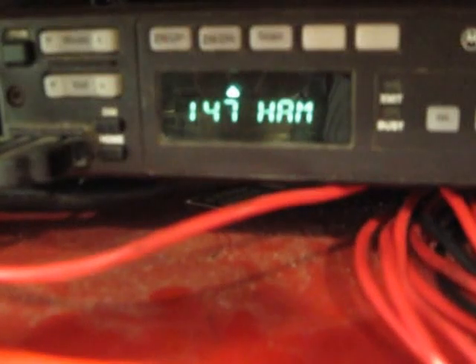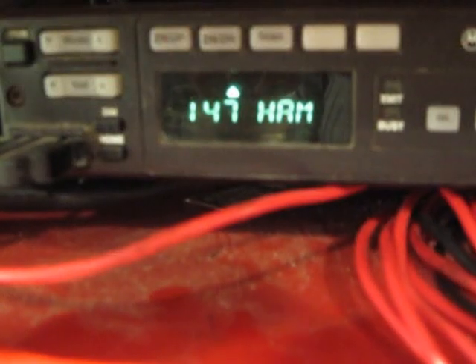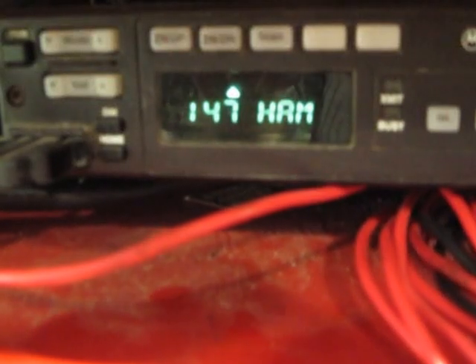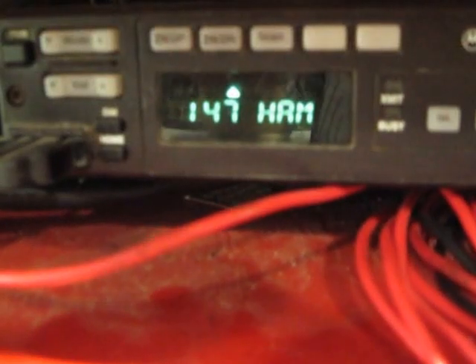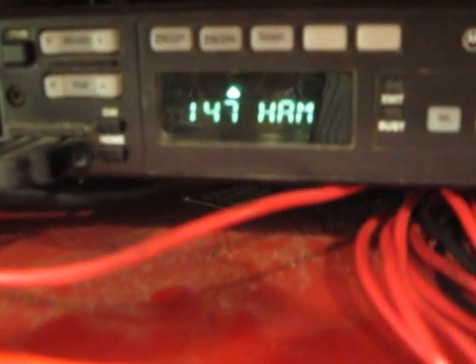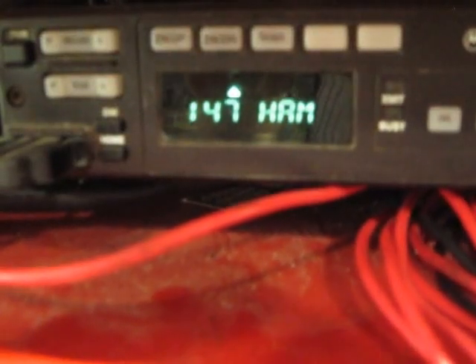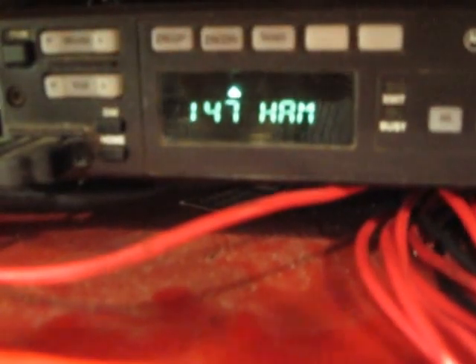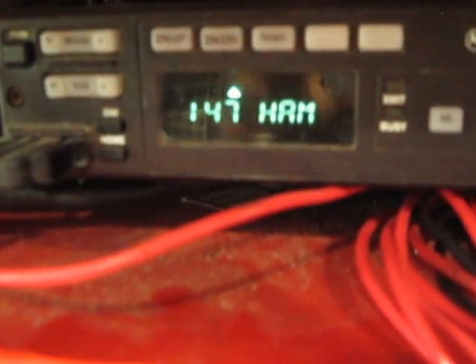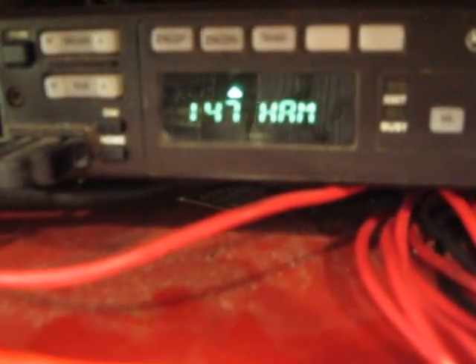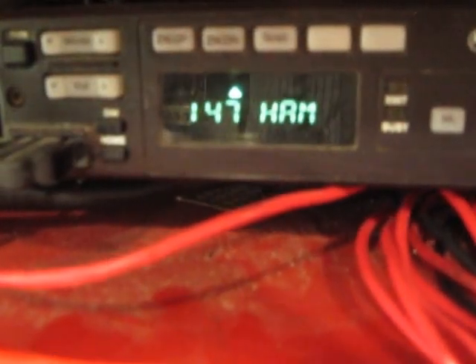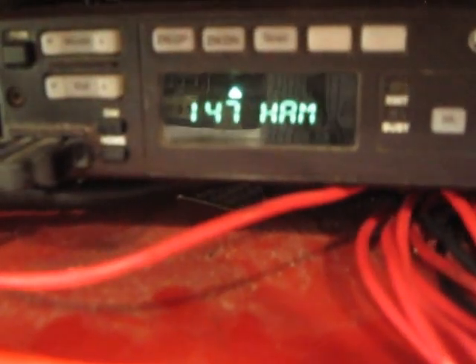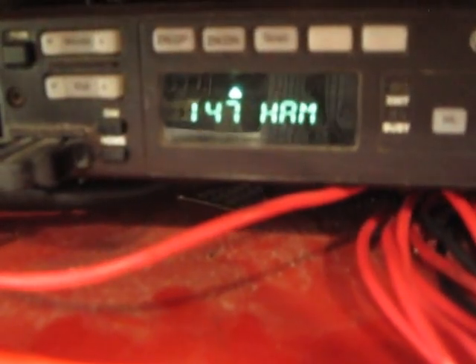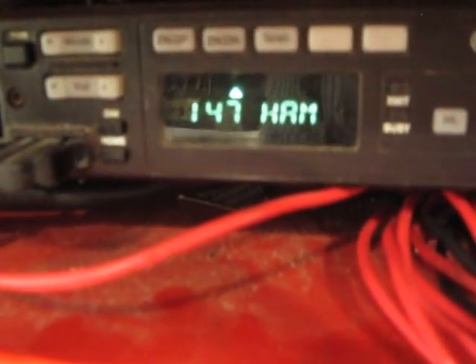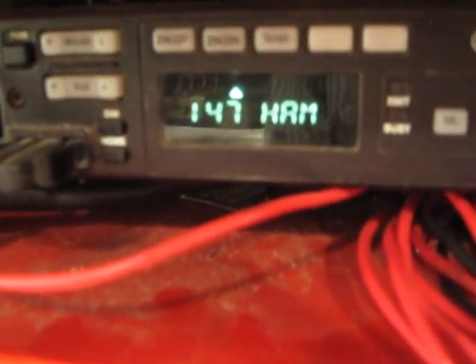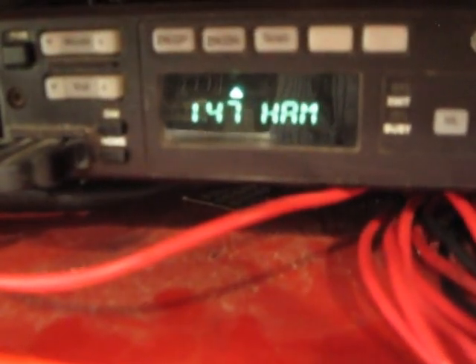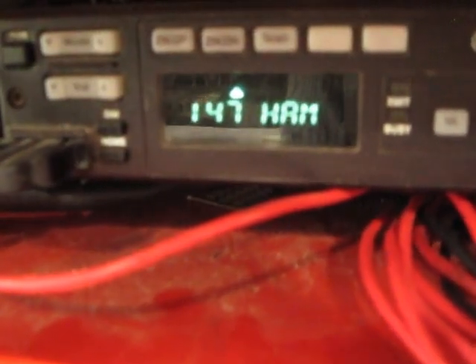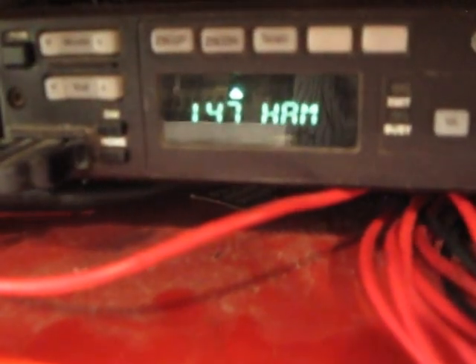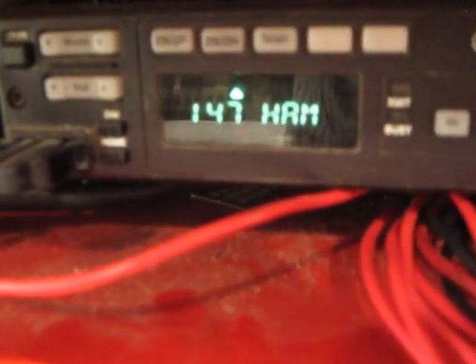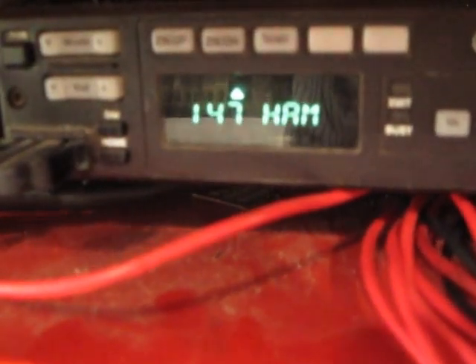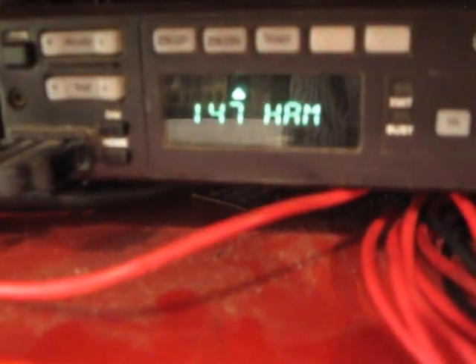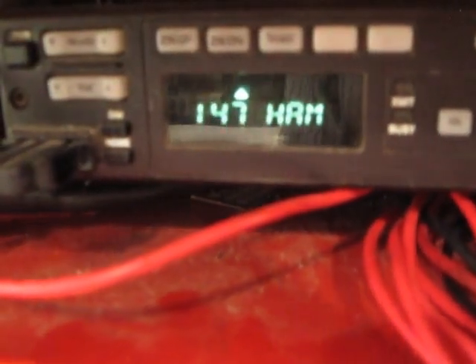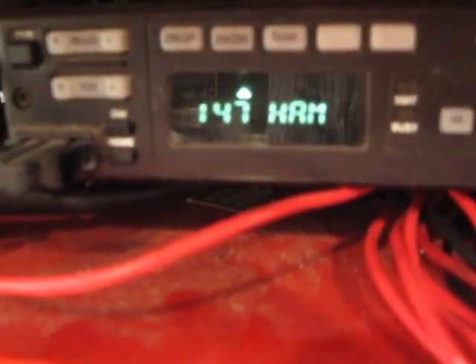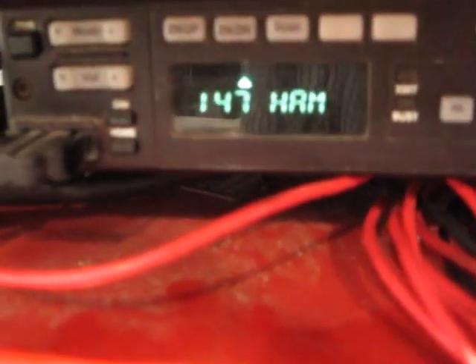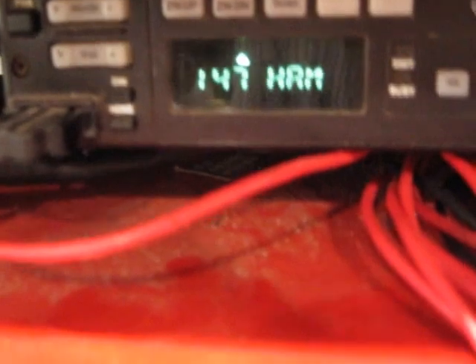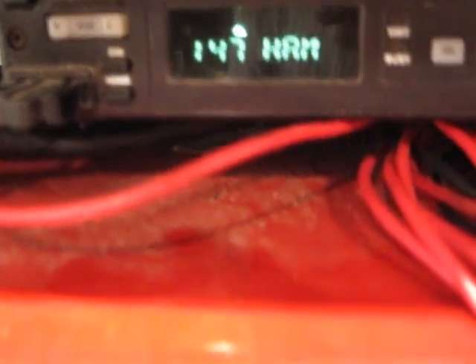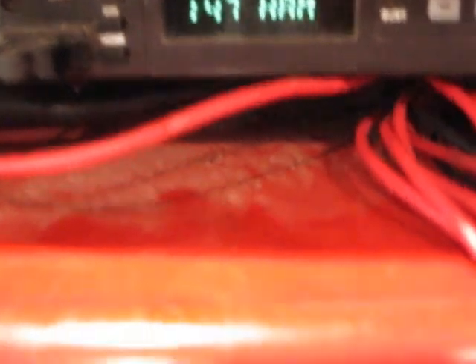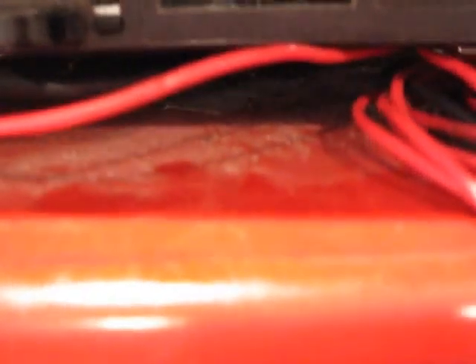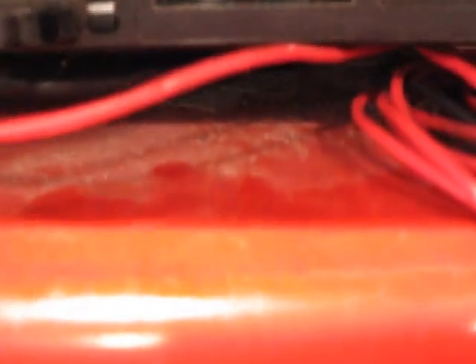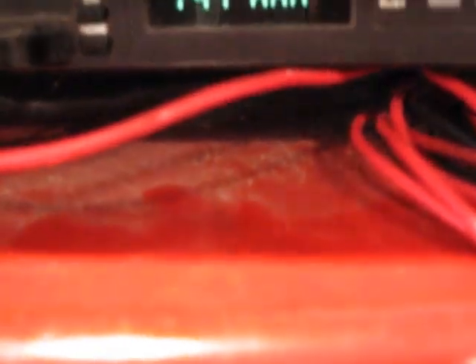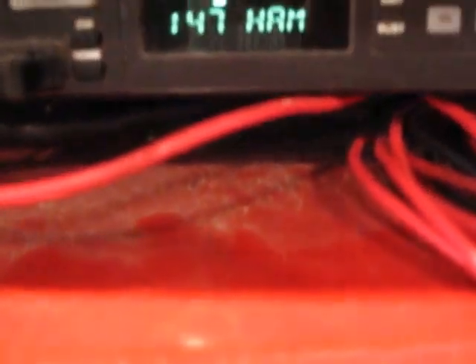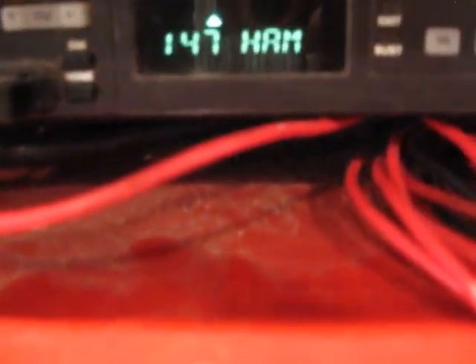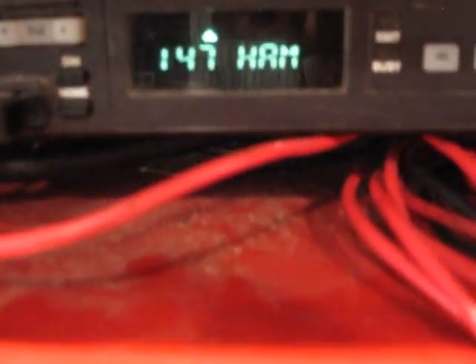Hello, today we're in the two-way radio shop testing out a police siren unit on an Astro Spectra.